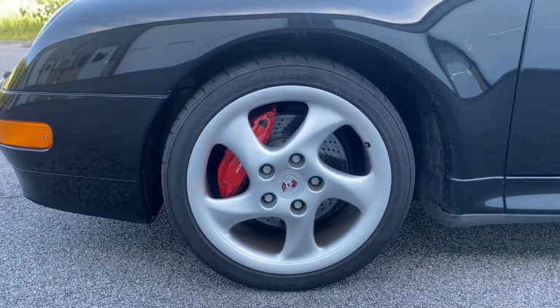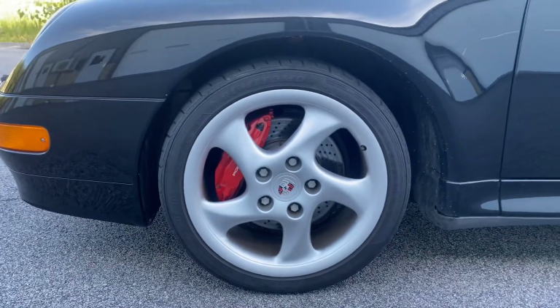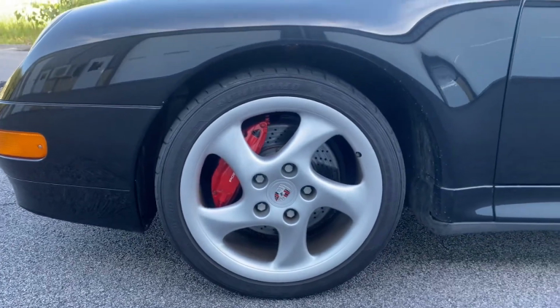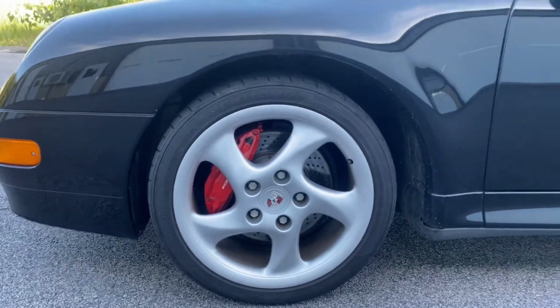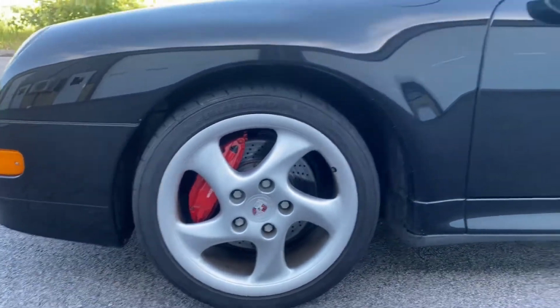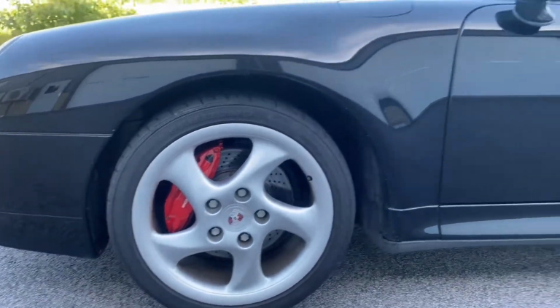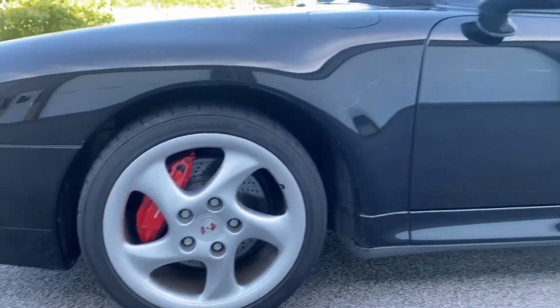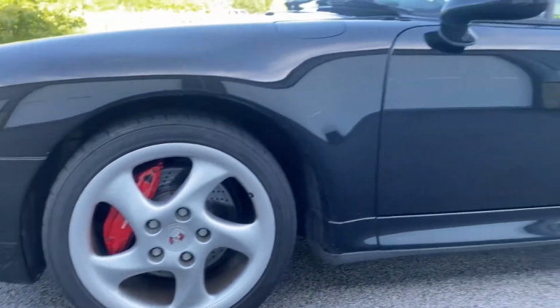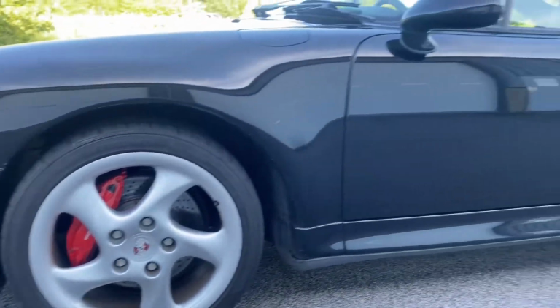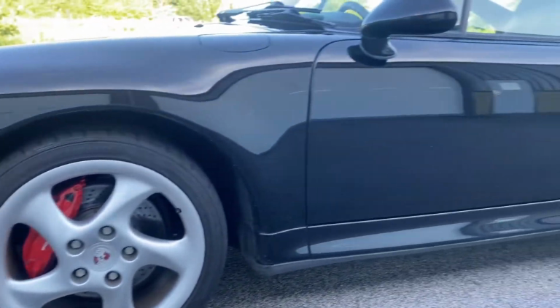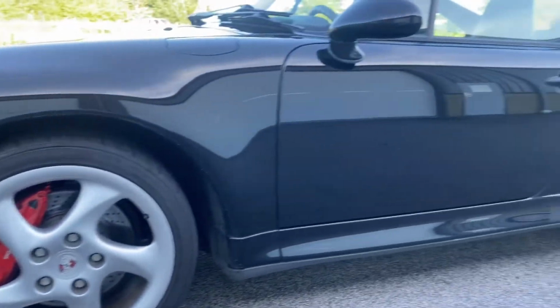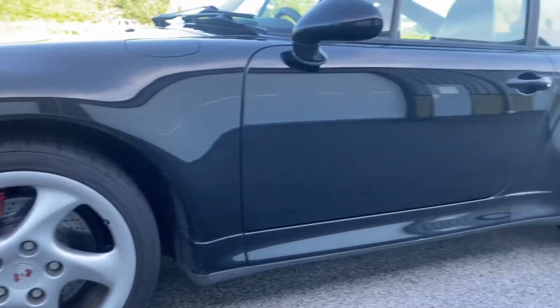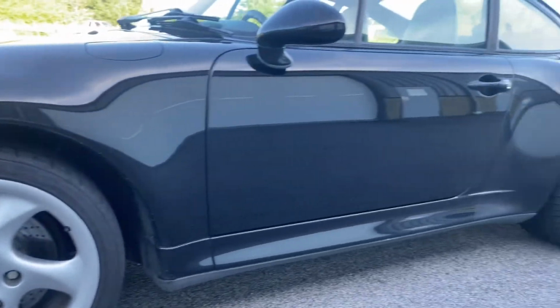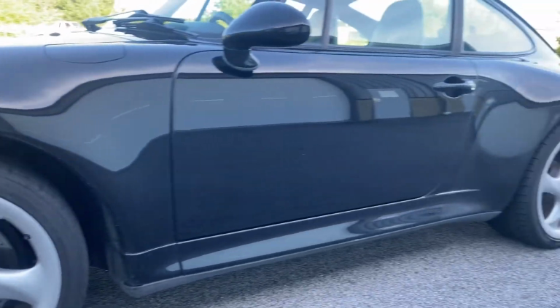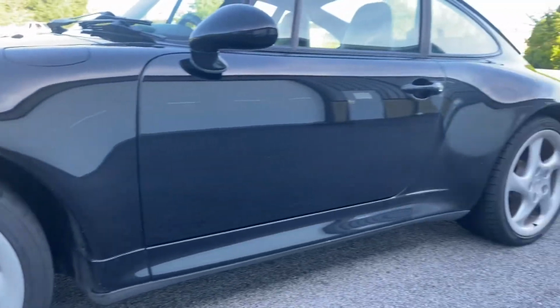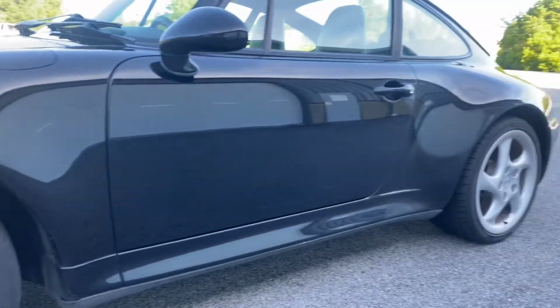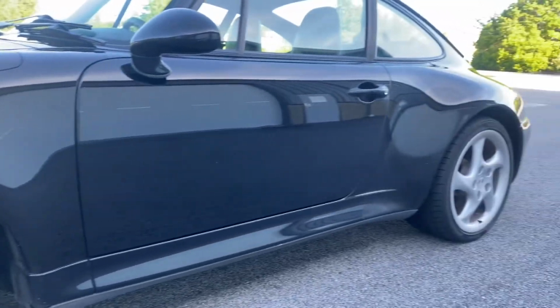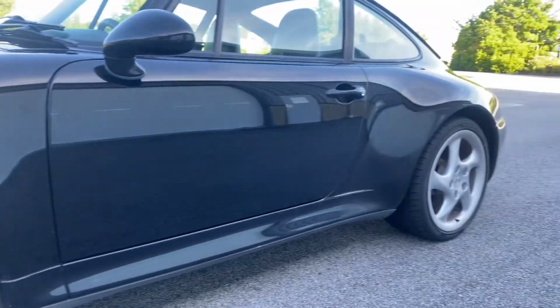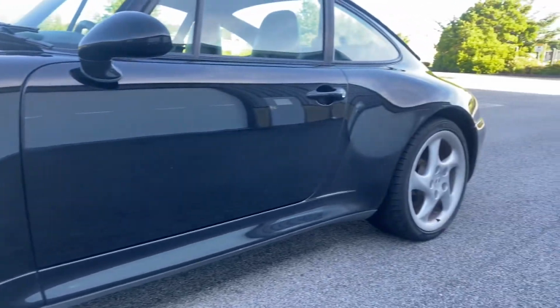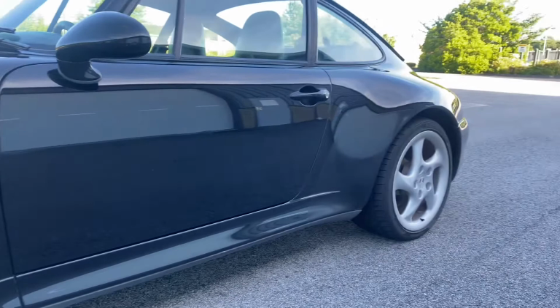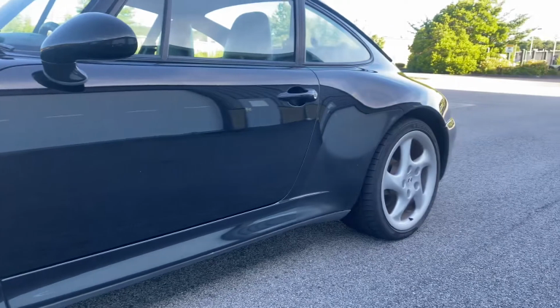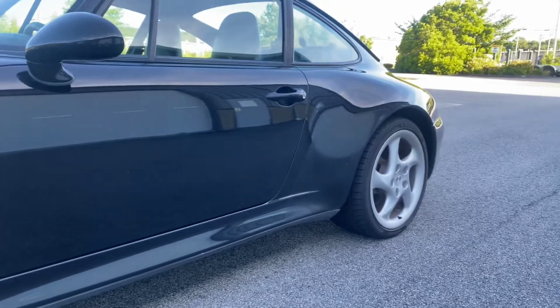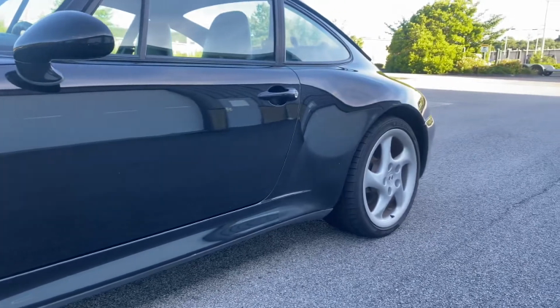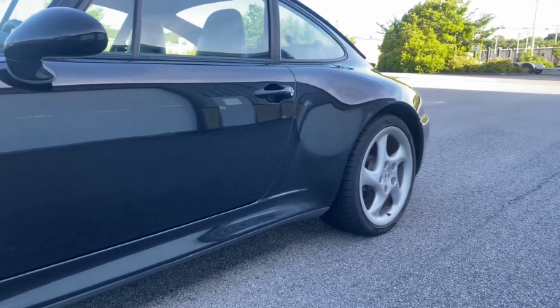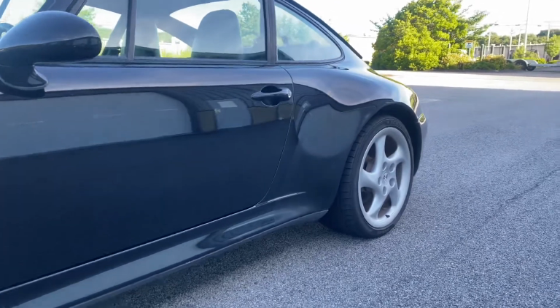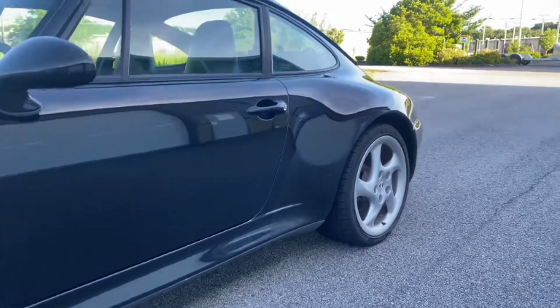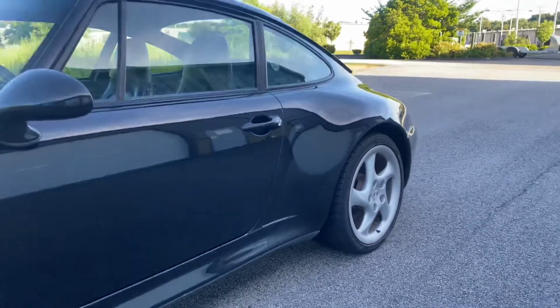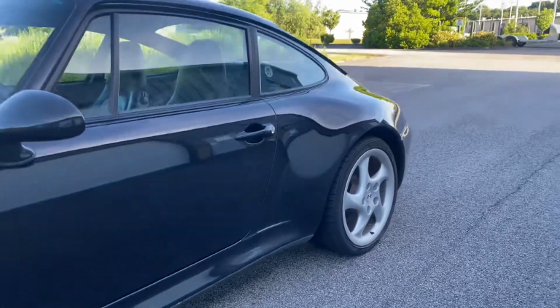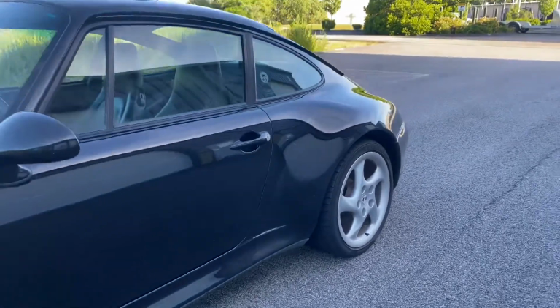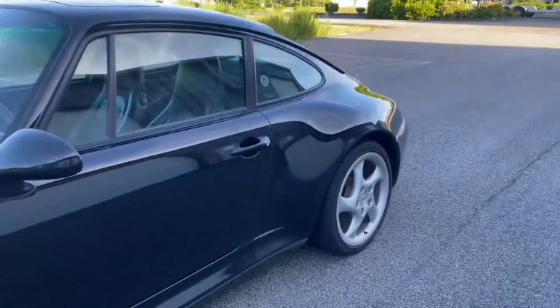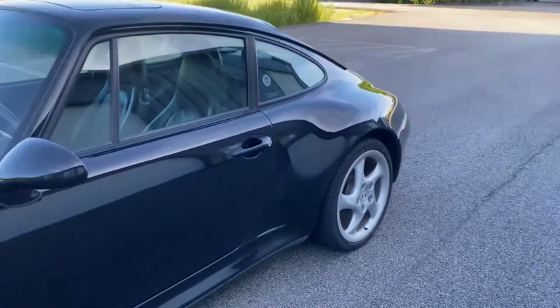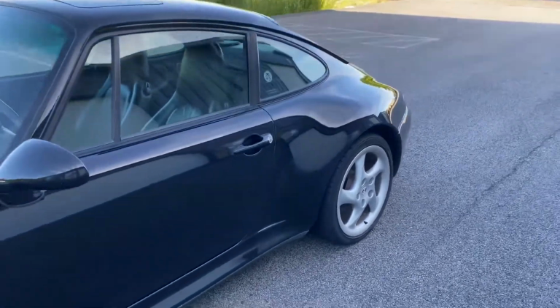Frankly, I think the car deserves a better set of tires. A set of Michelin Pilot Sports would do nicely.